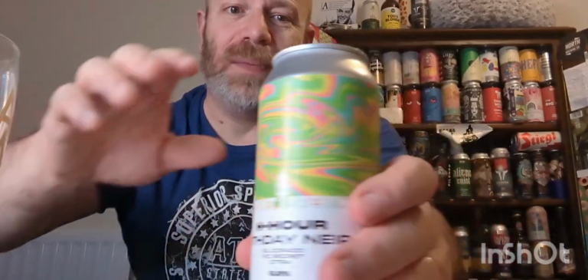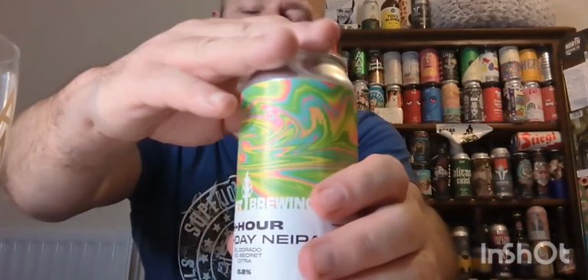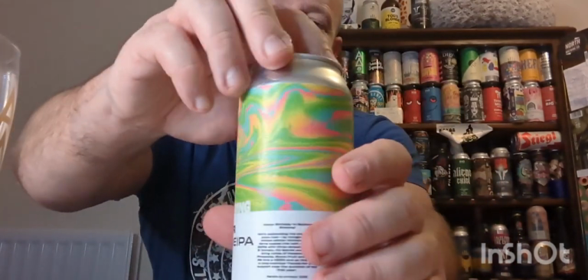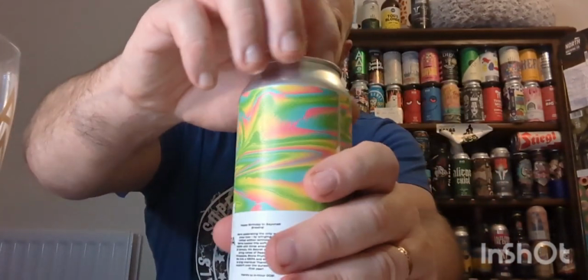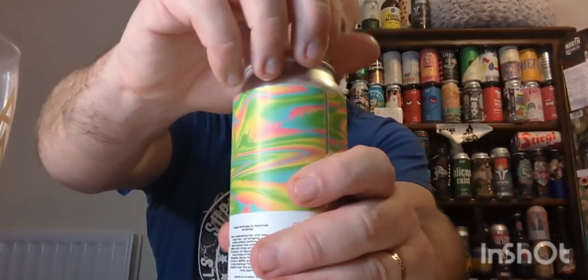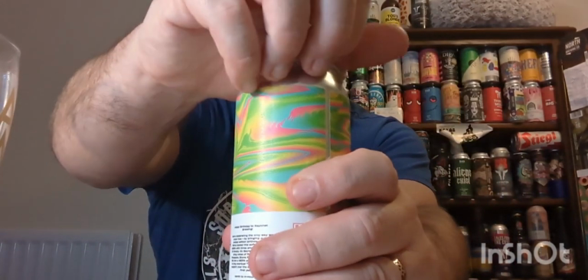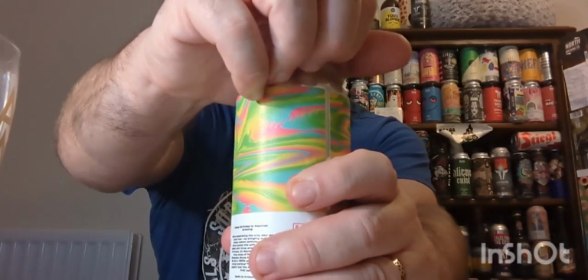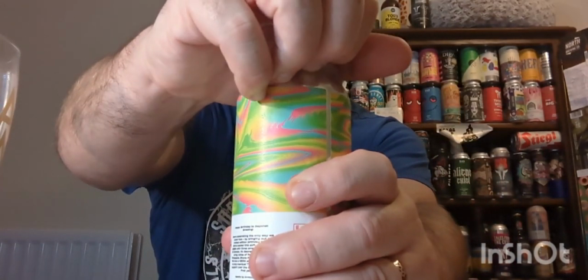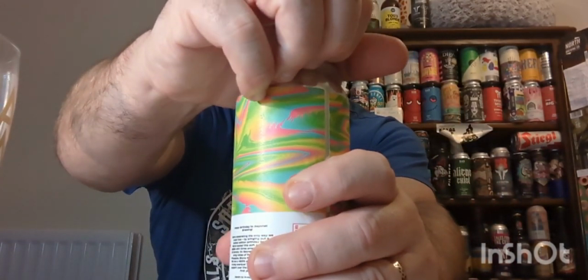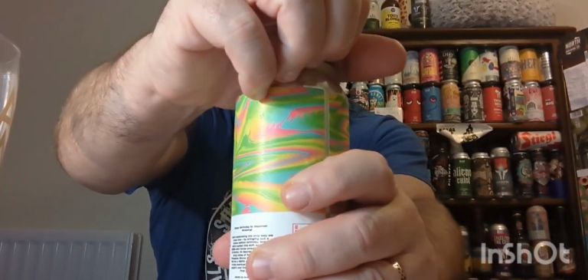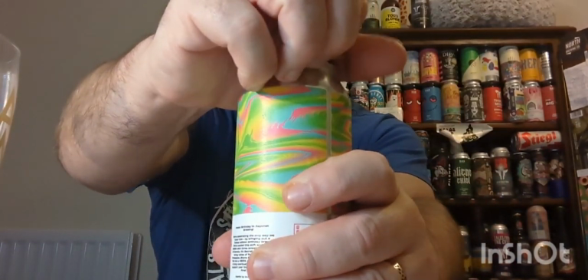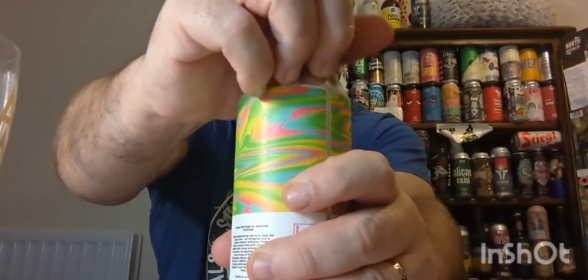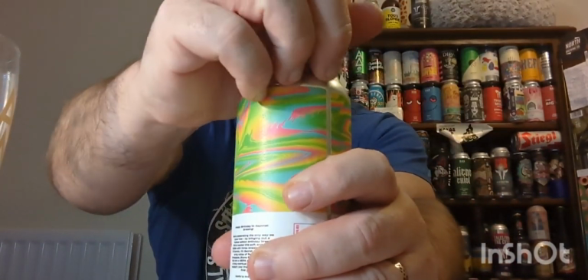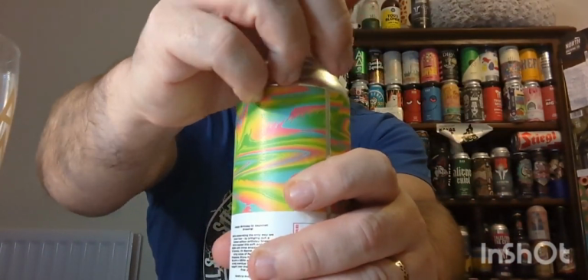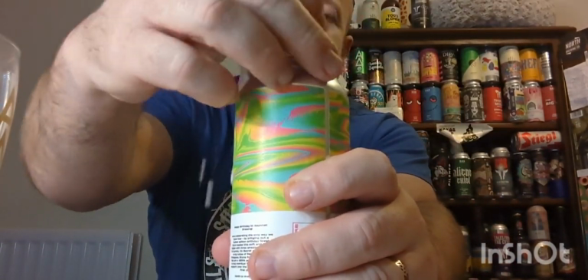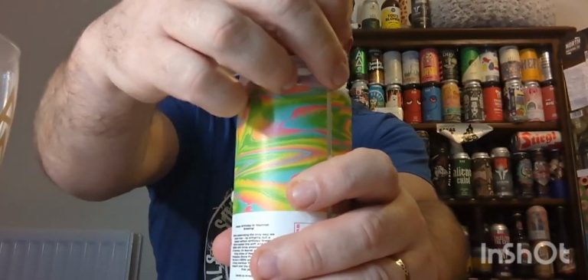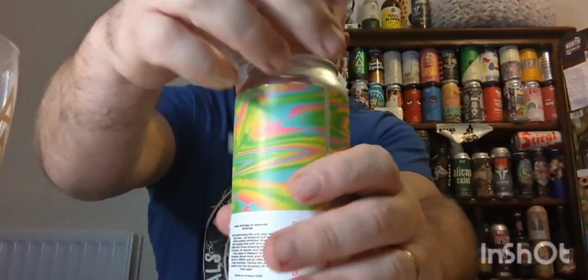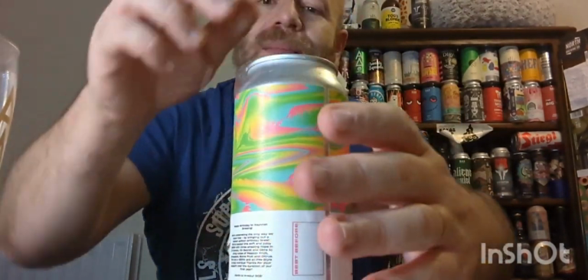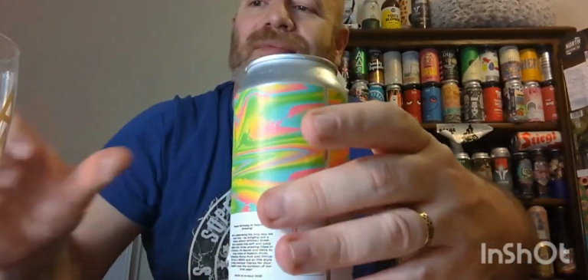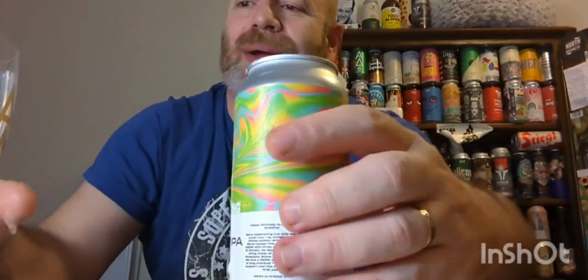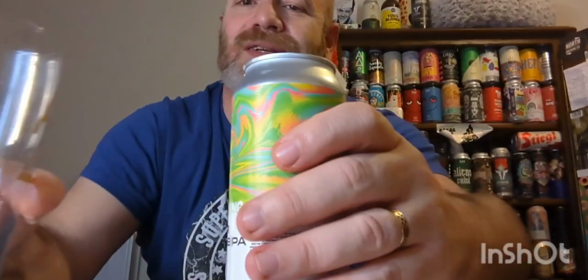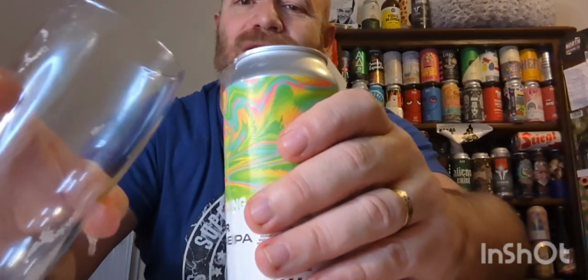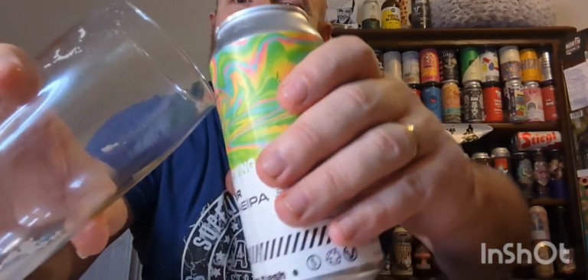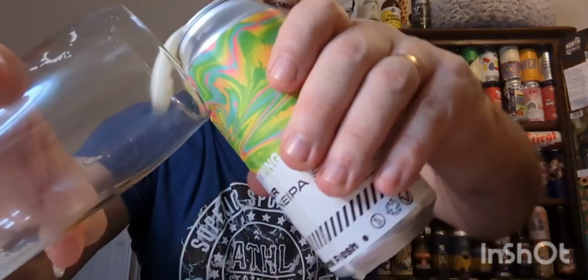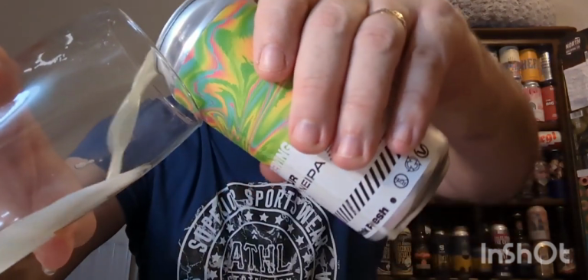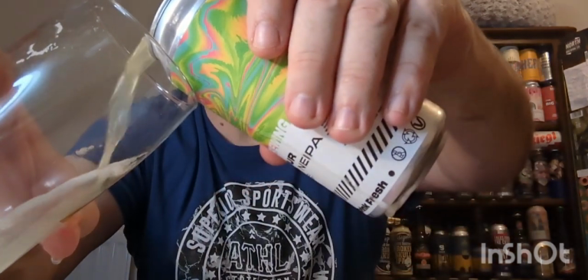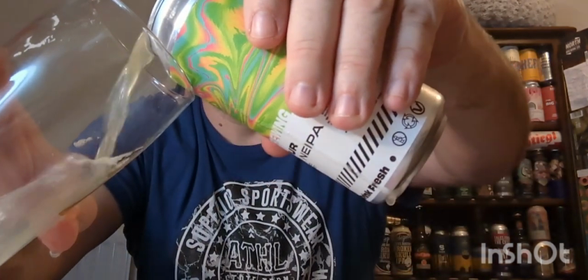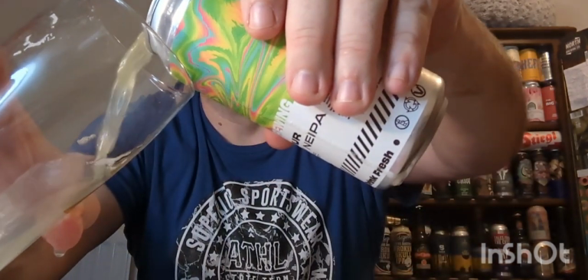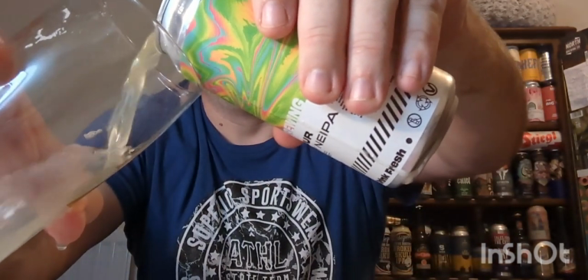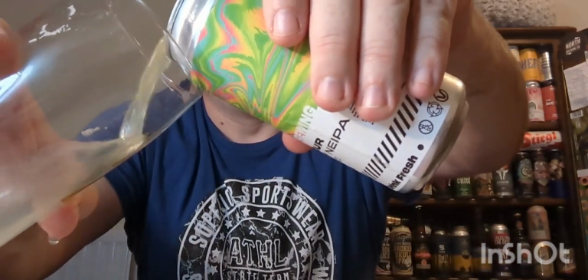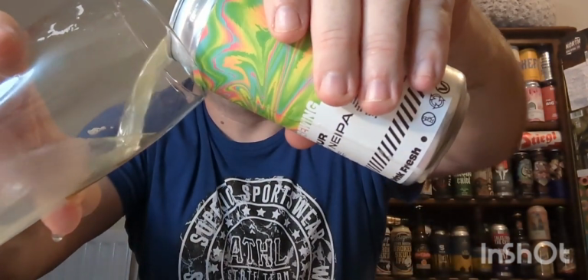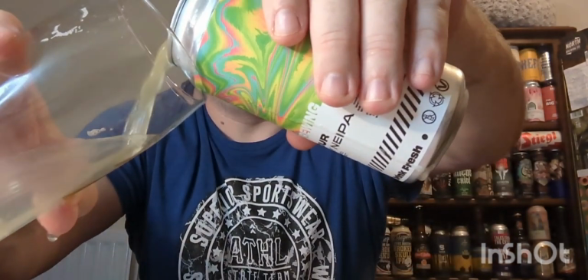Let's crack it open — oh, it's gone a little bit everywhere because I've been shaking it about. Let's just pour it out.